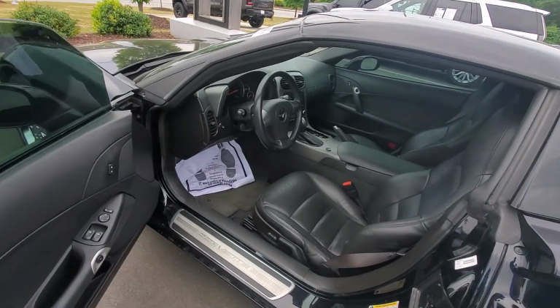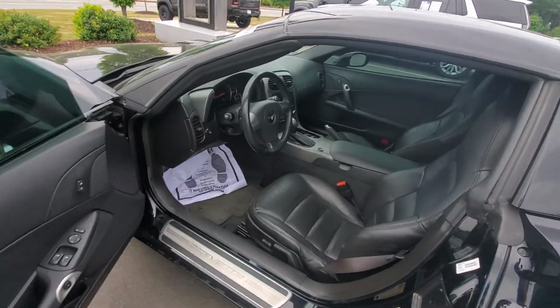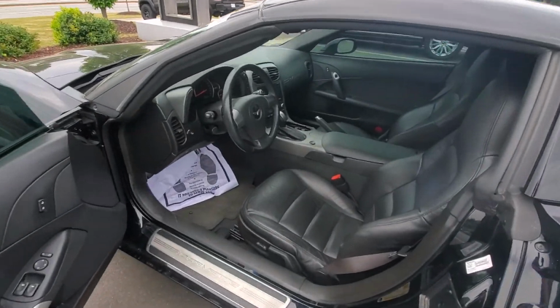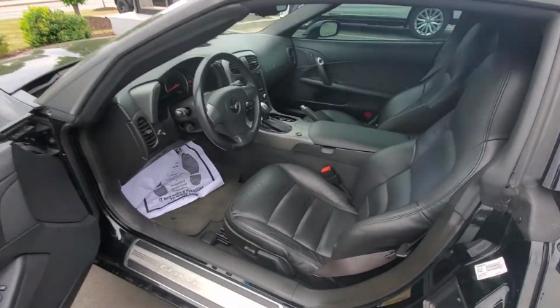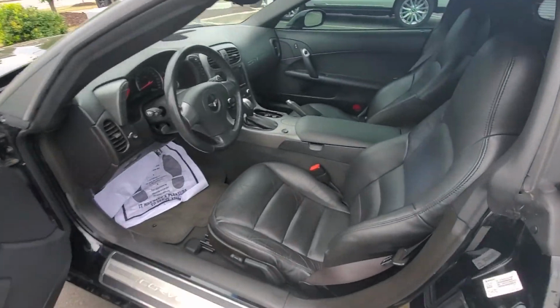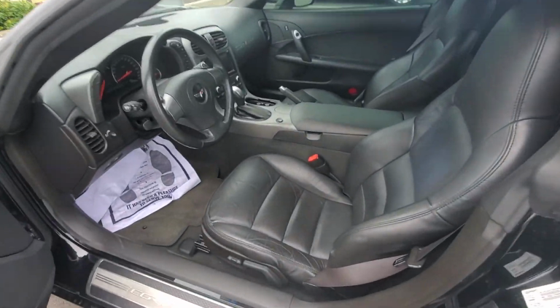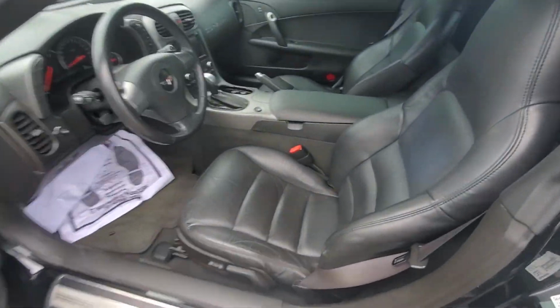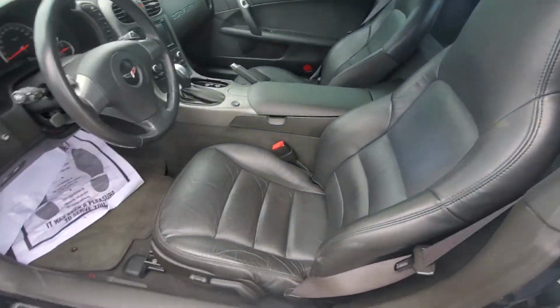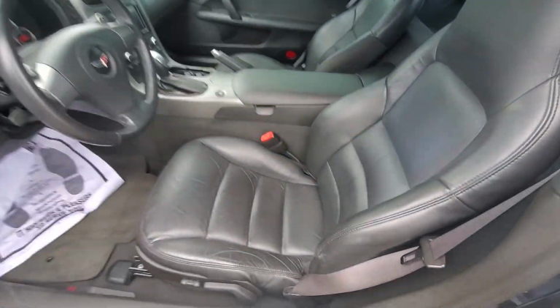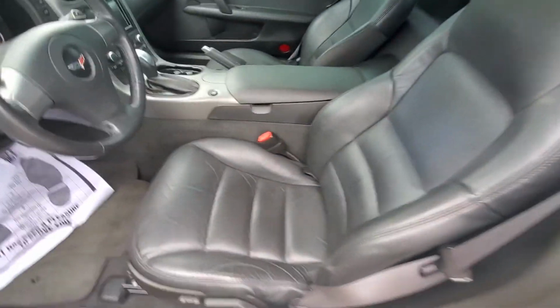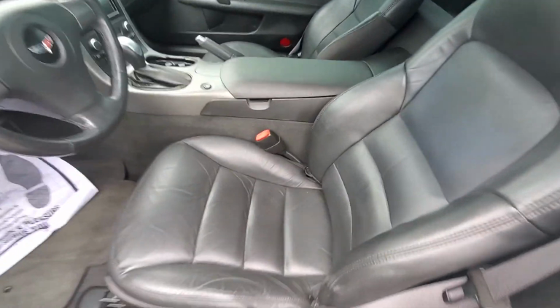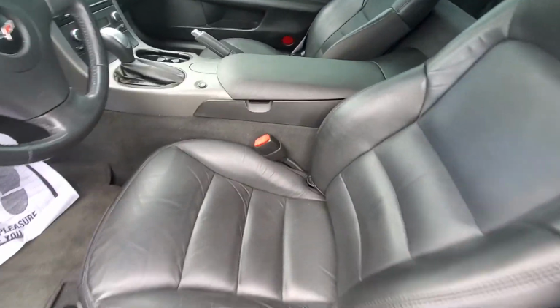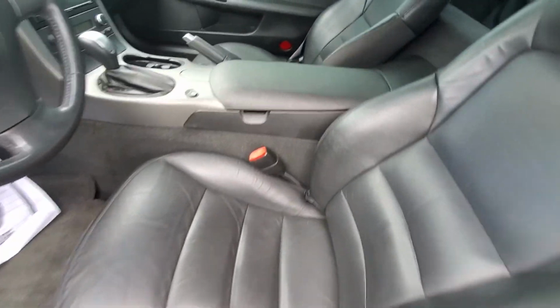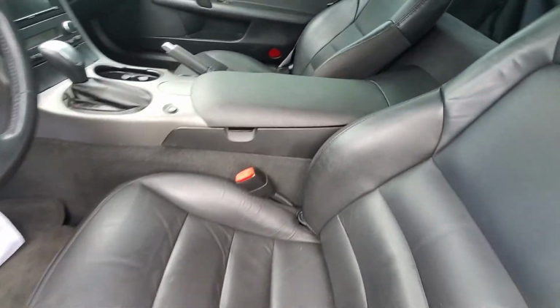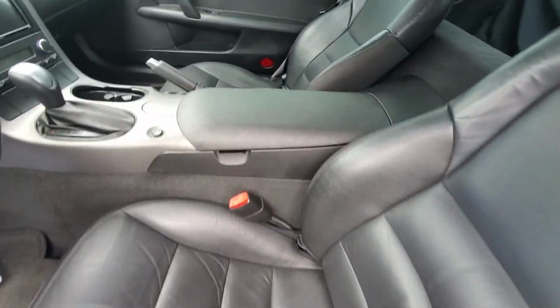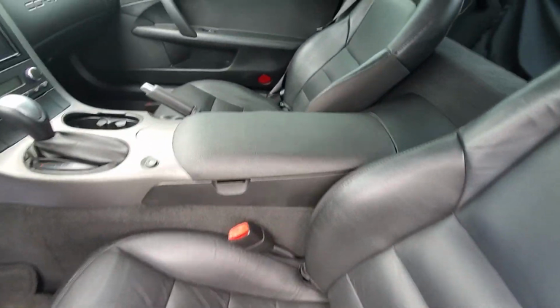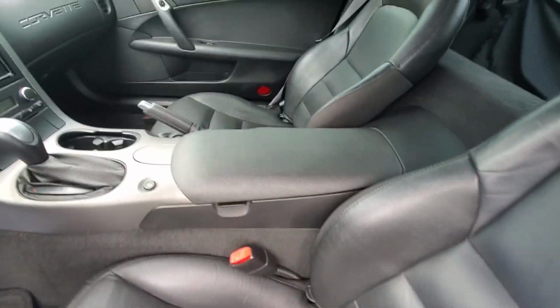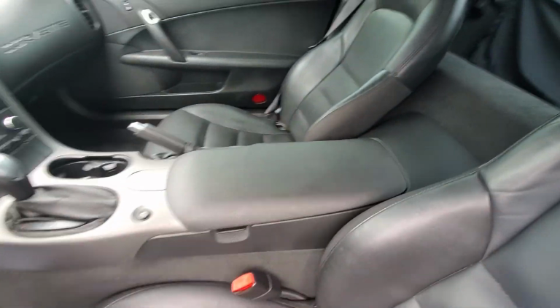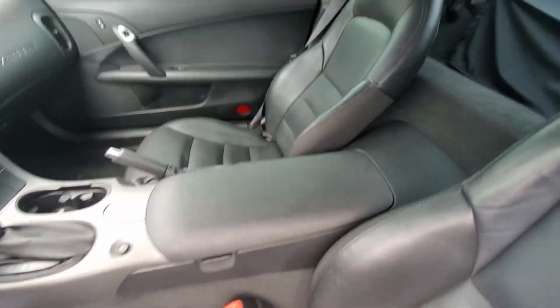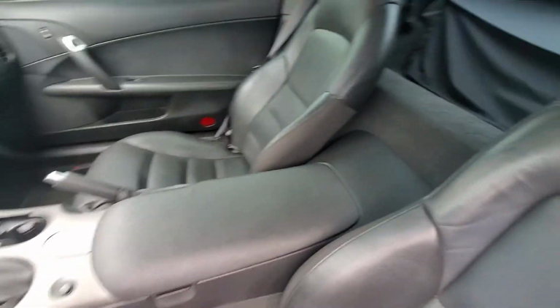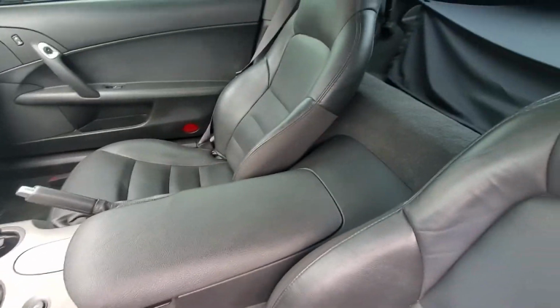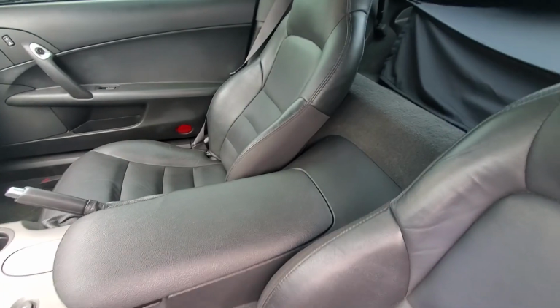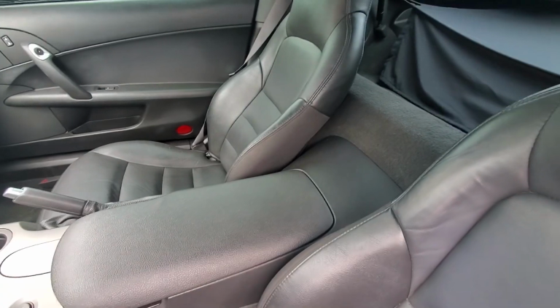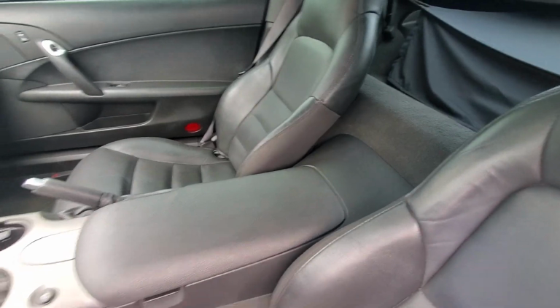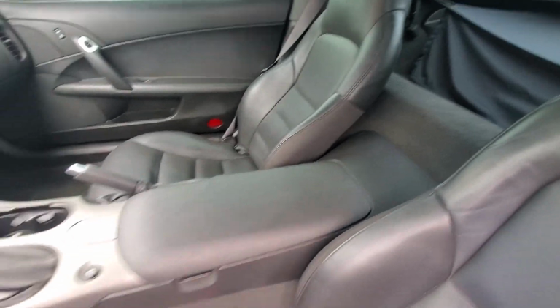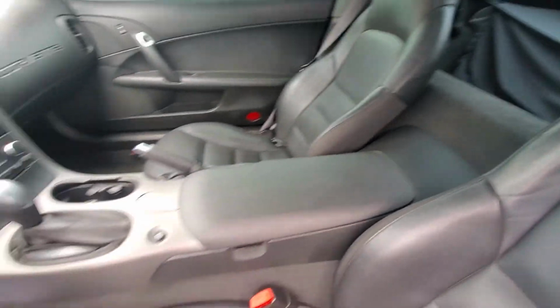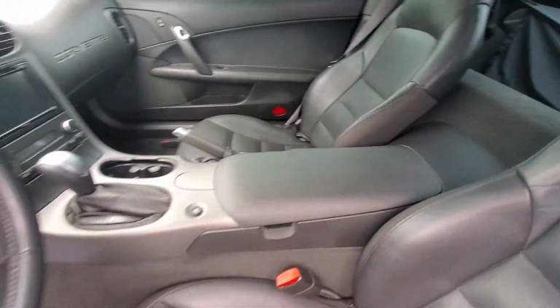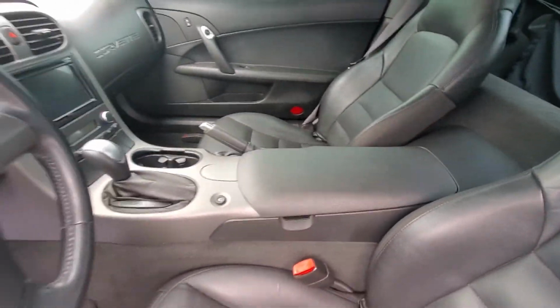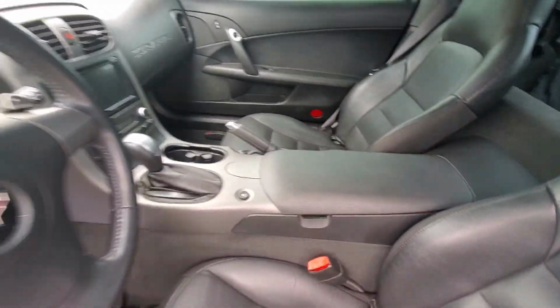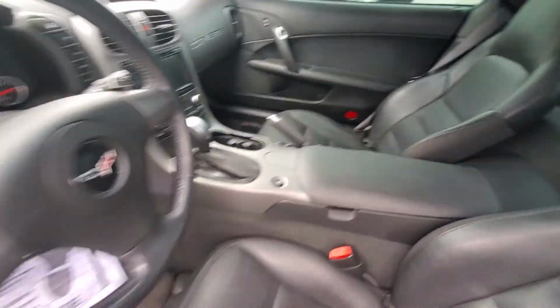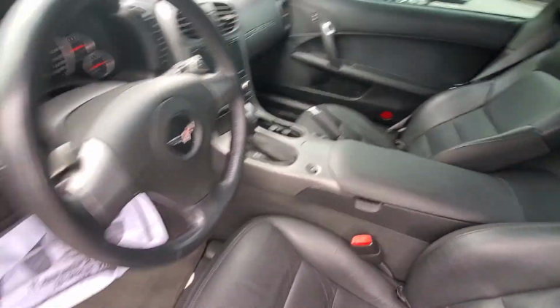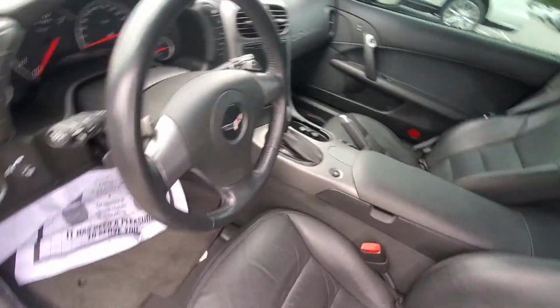The interior has been very well maintained as well — no rips, stains, or anything like that in the leather.